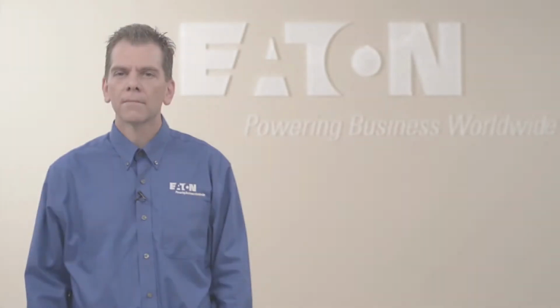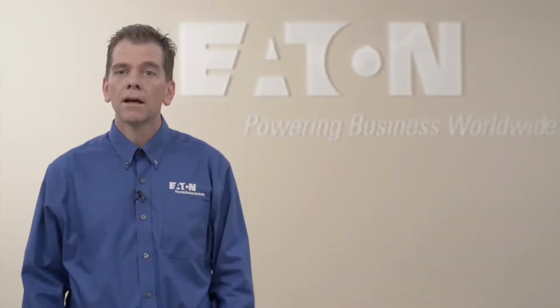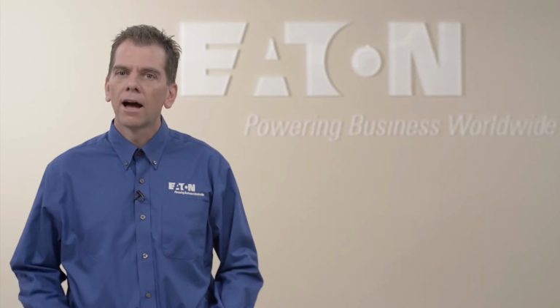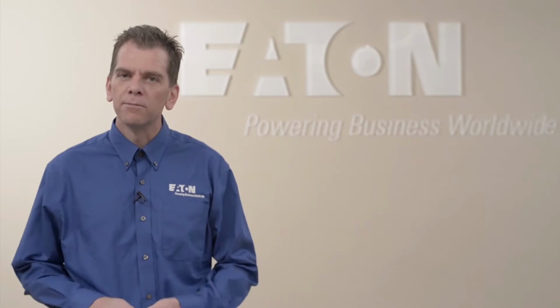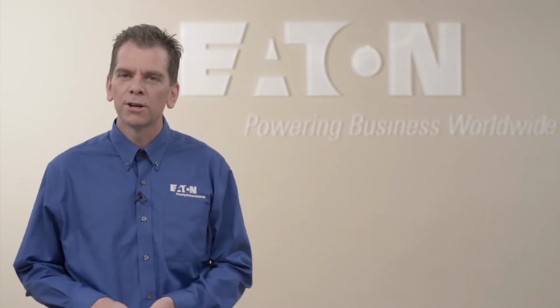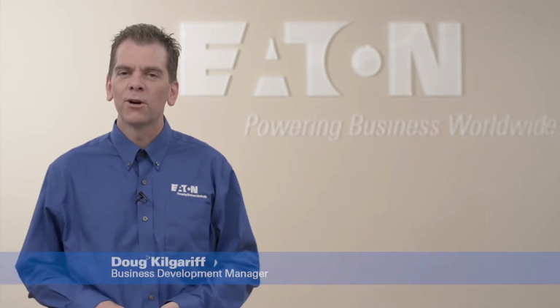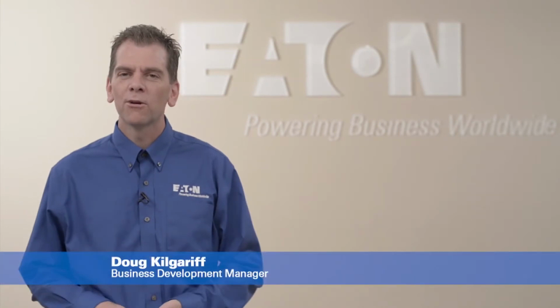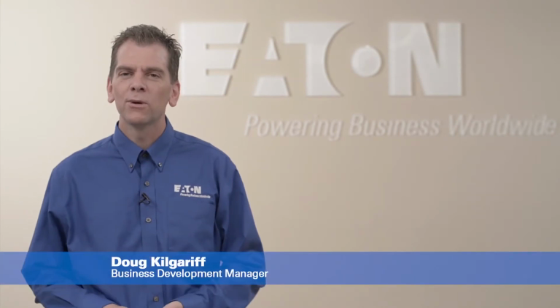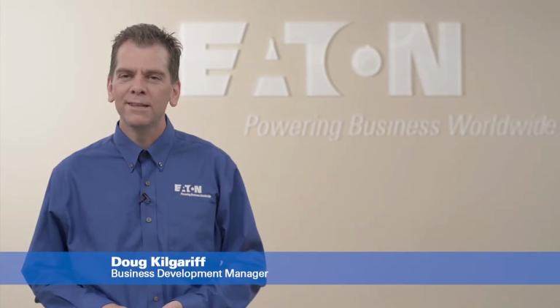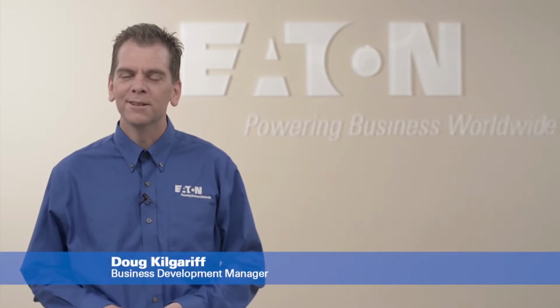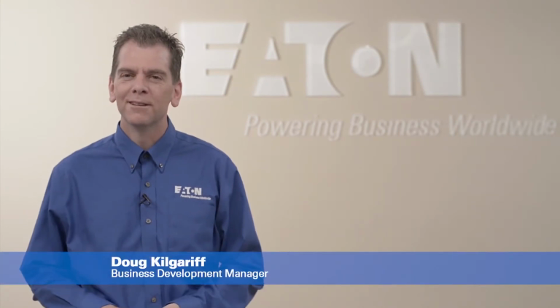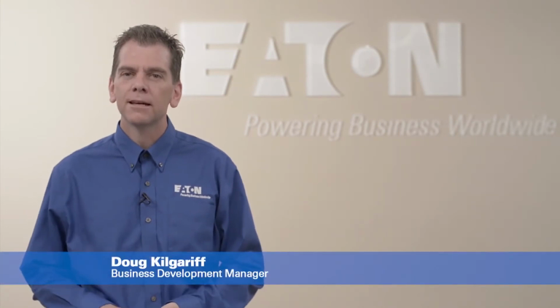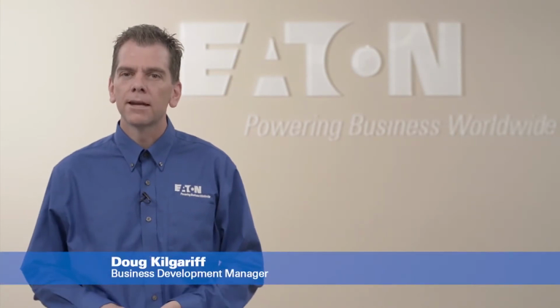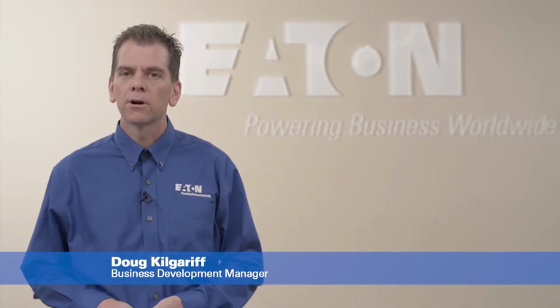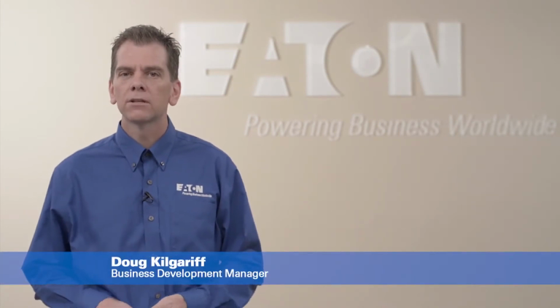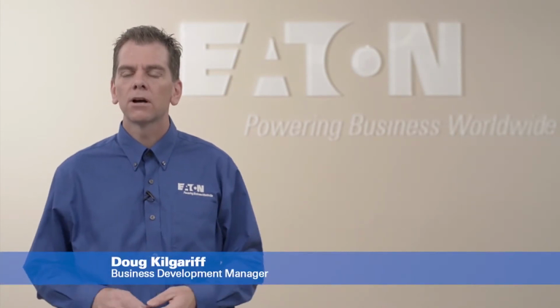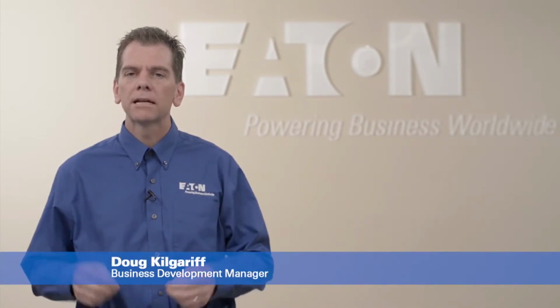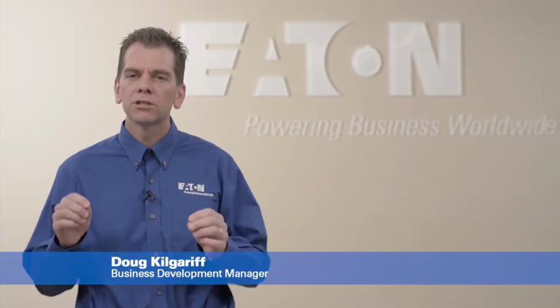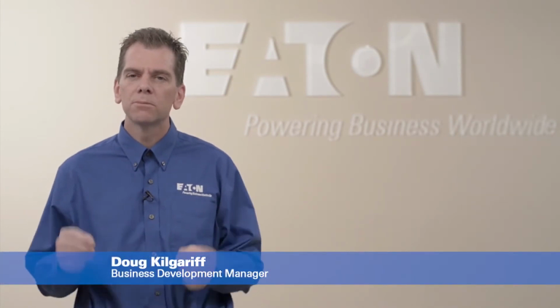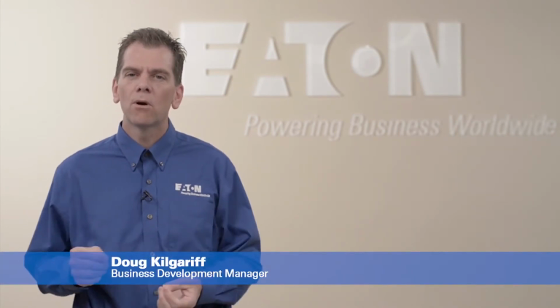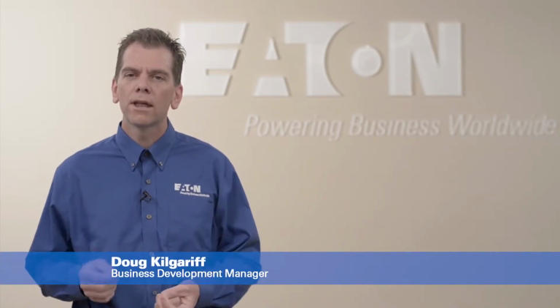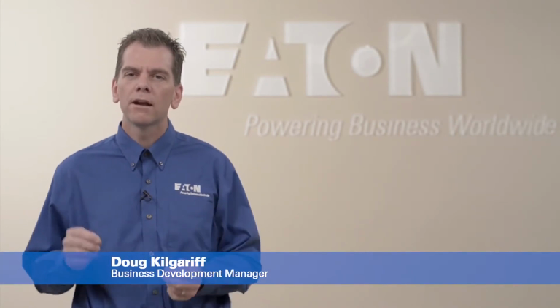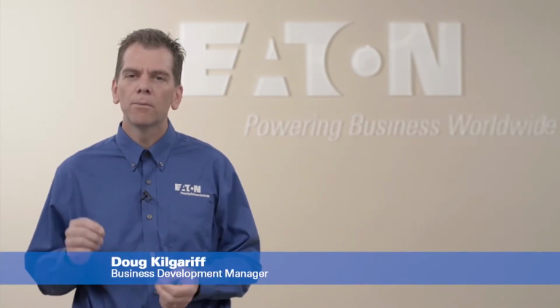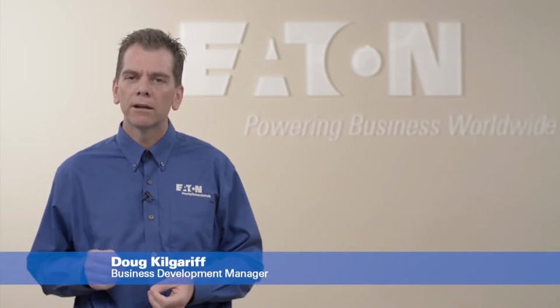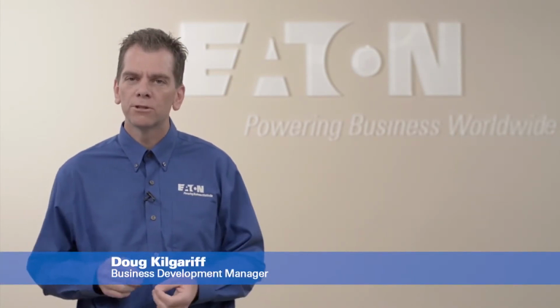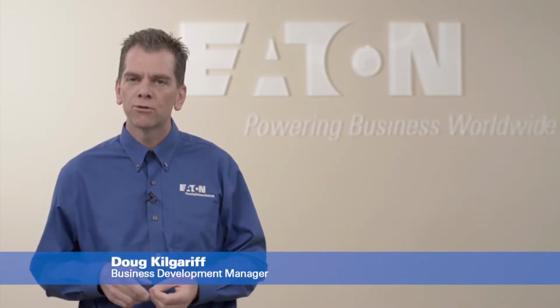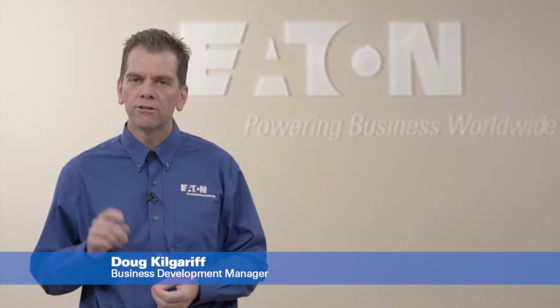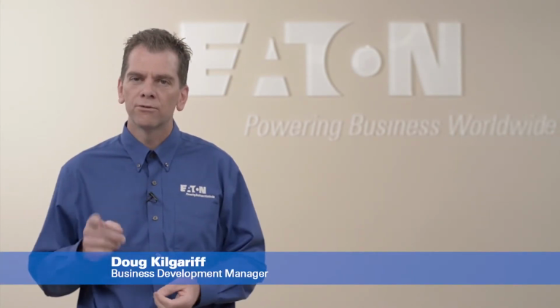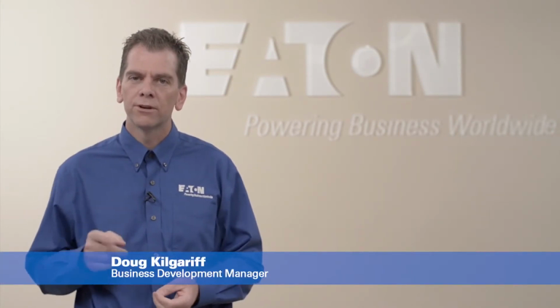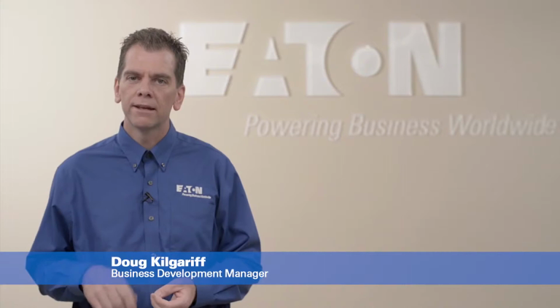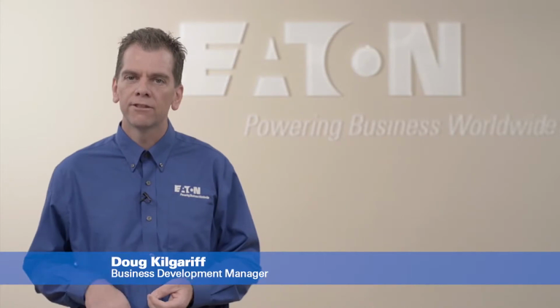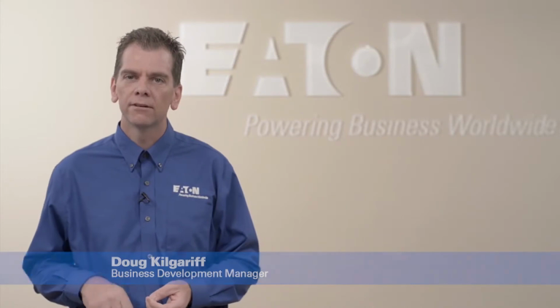Hi, I'm Doug Kilgariff with Eaton. Today we're going to talk about smart airflow management strategies for your data center.